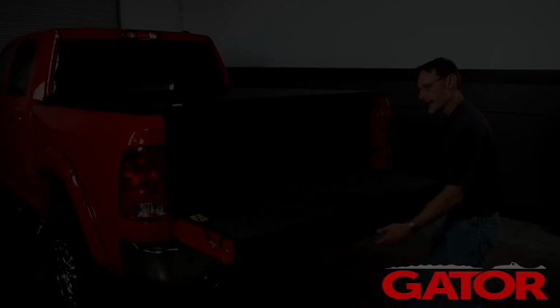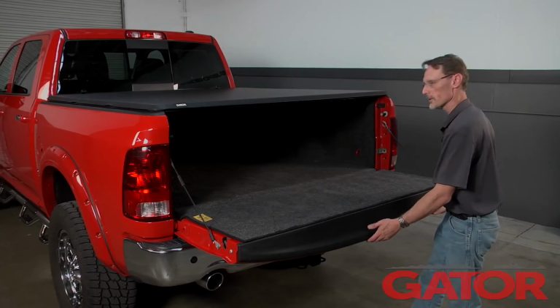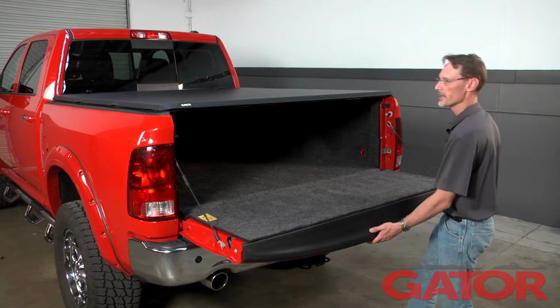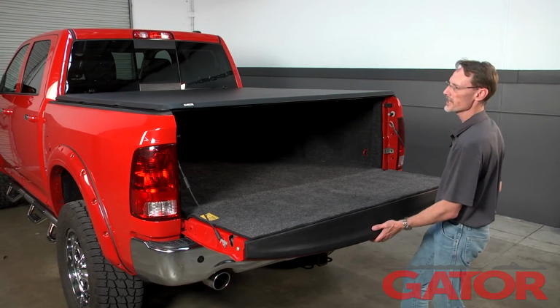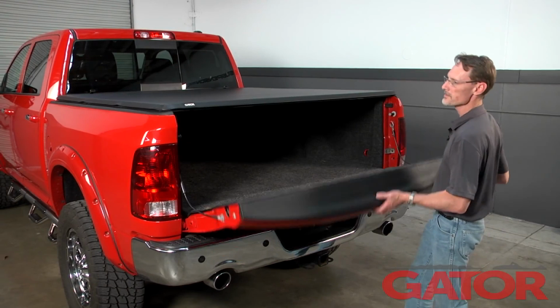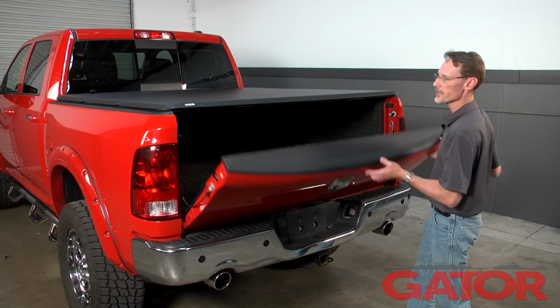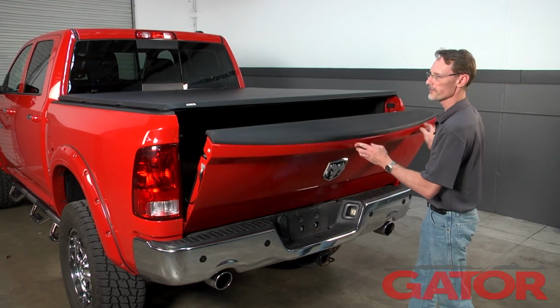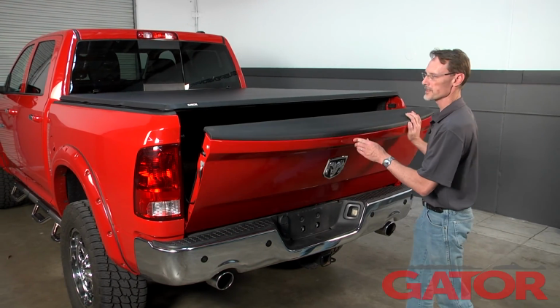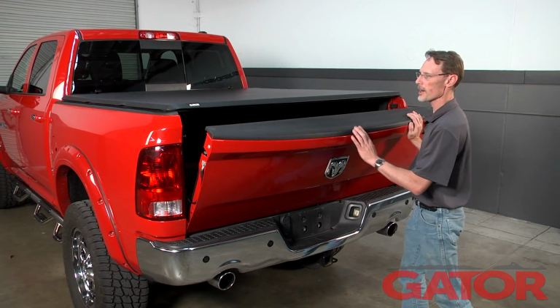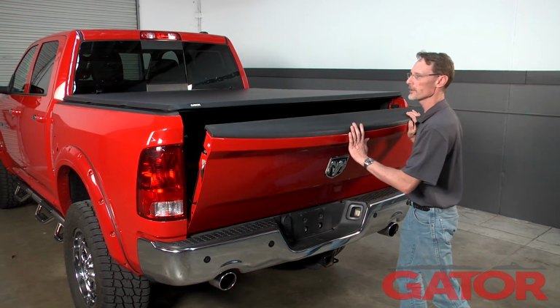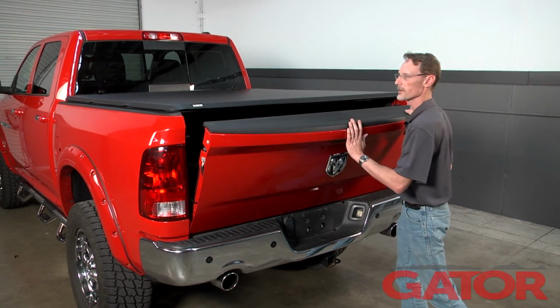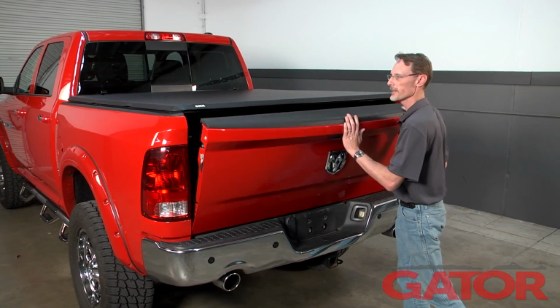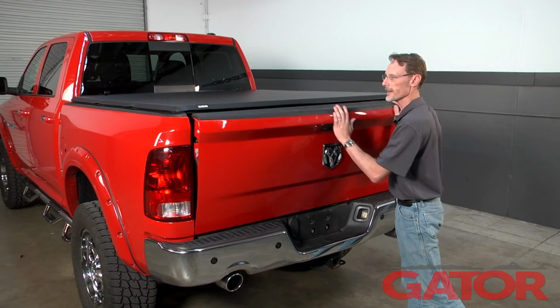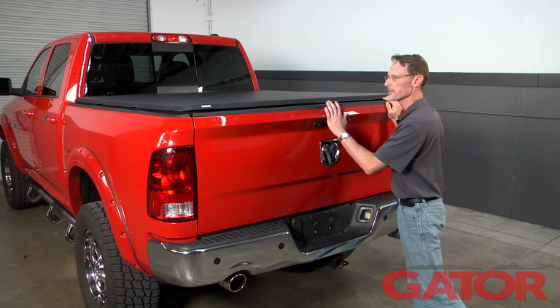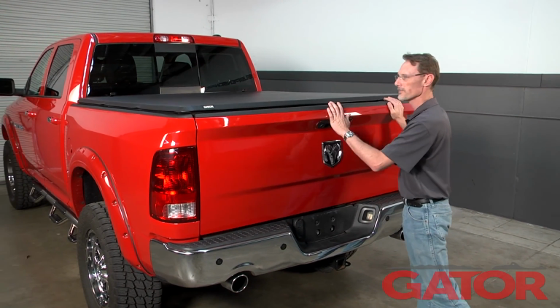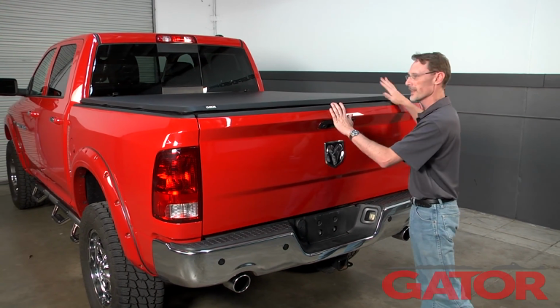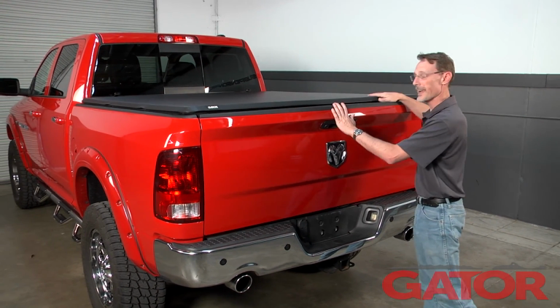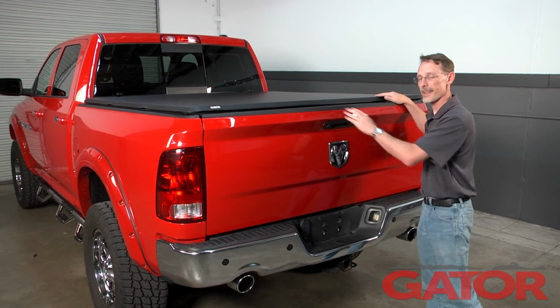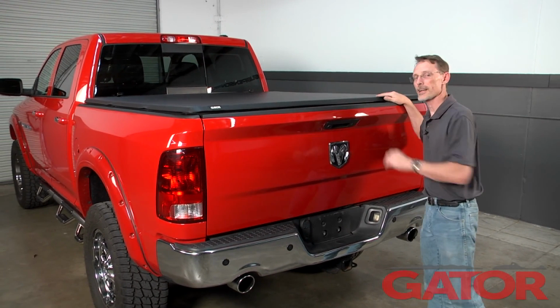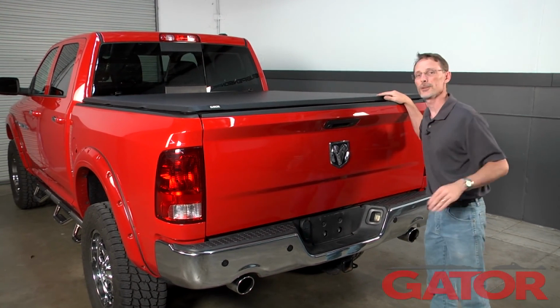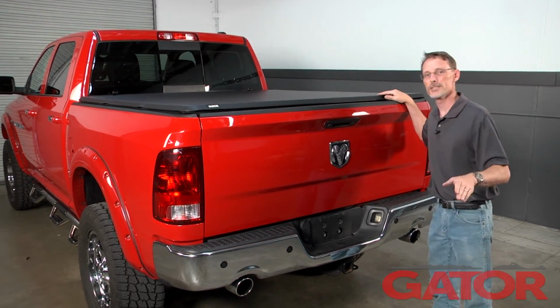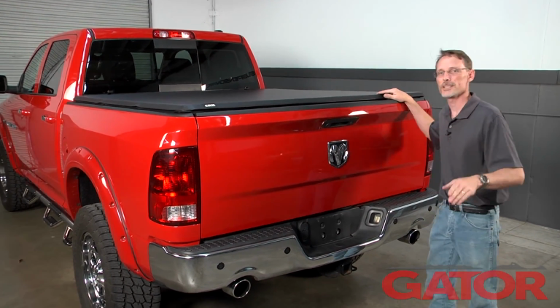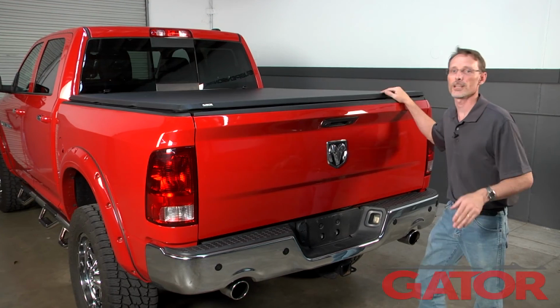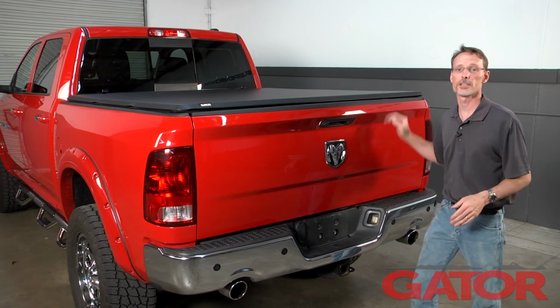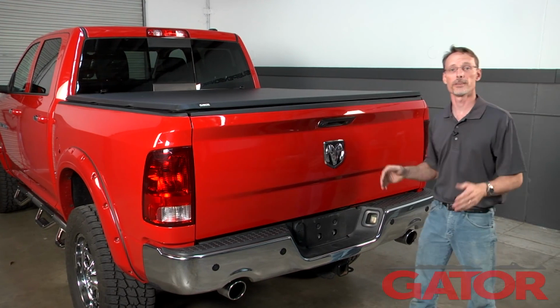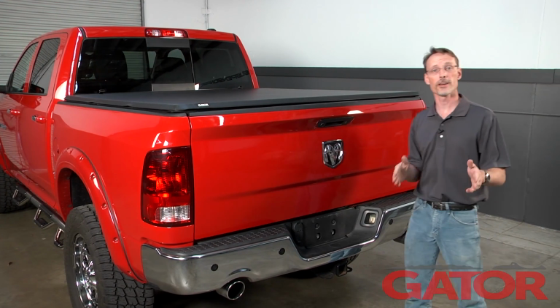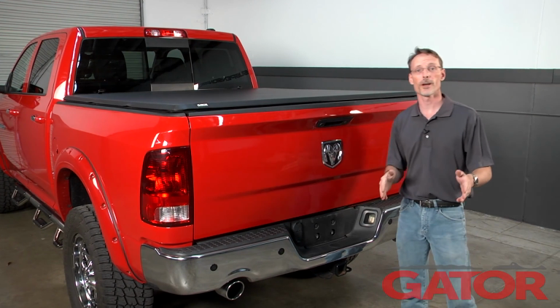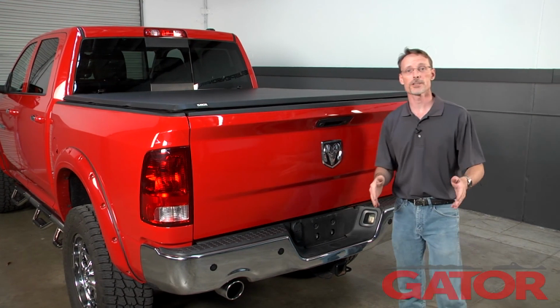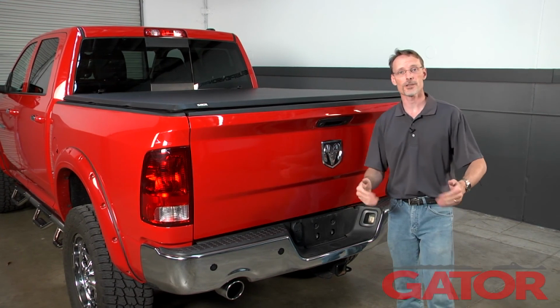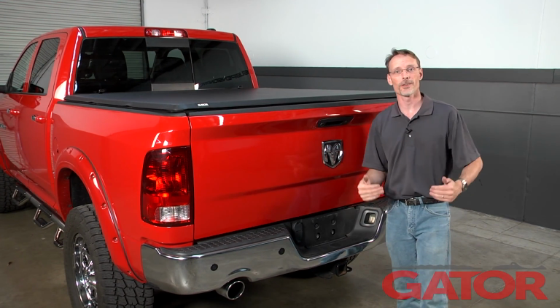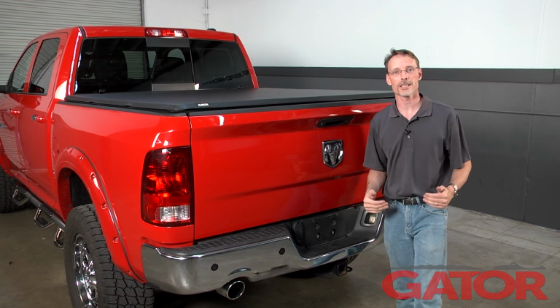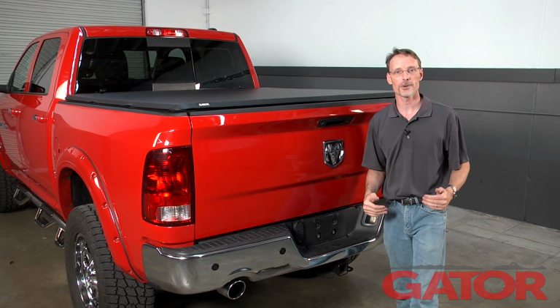Now we're just going to test and make sure it fits properly under the tailgate. That concludes the installation. If you have any questions, call the experts — we're here to help you out.